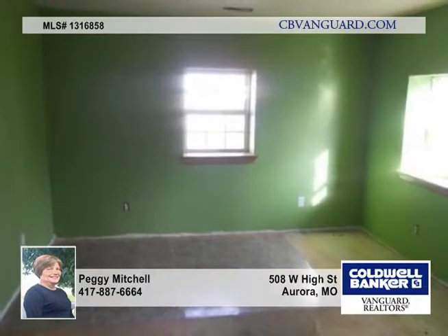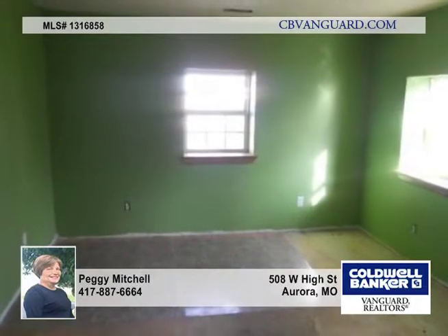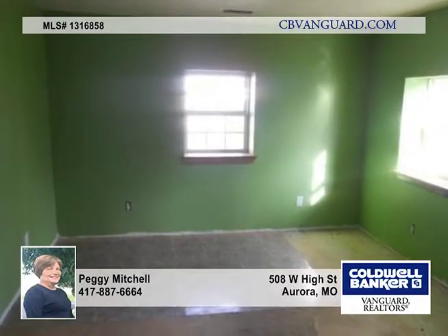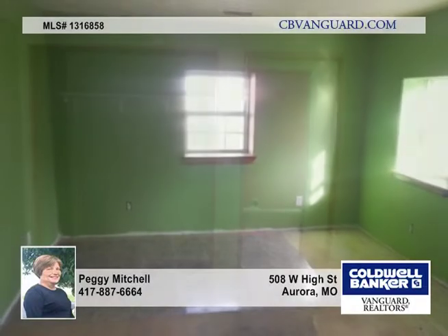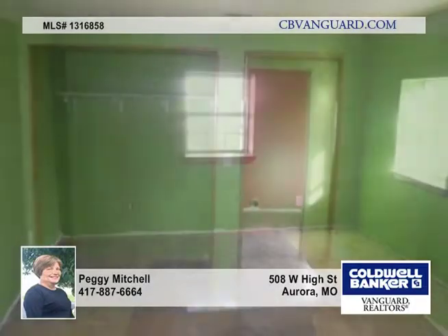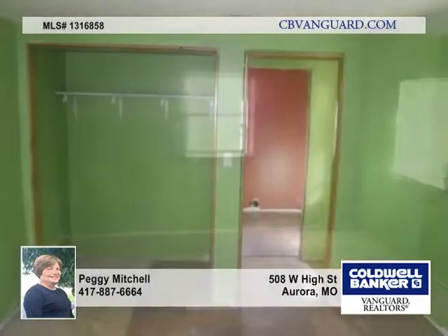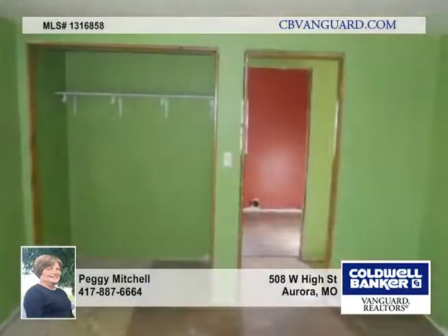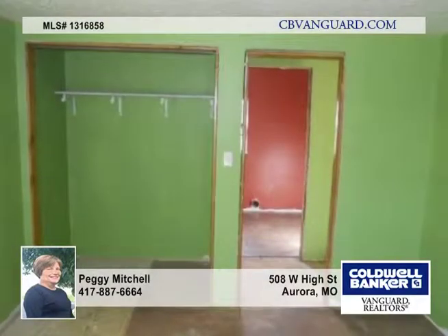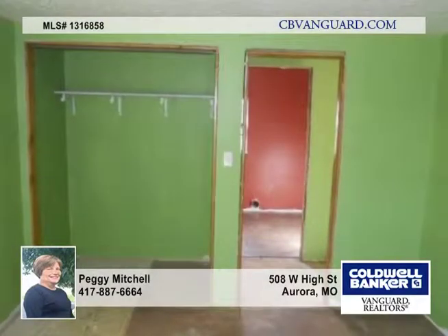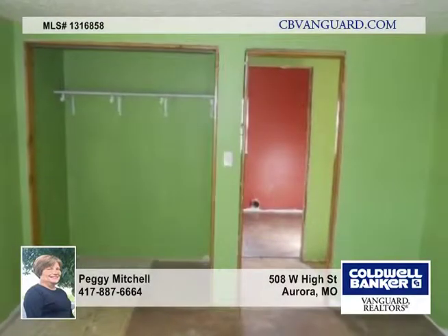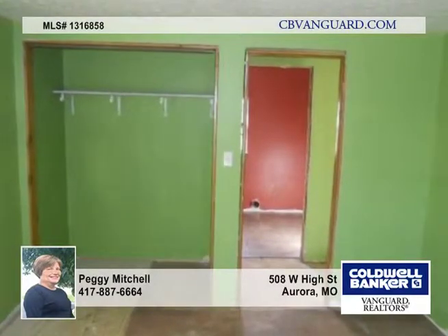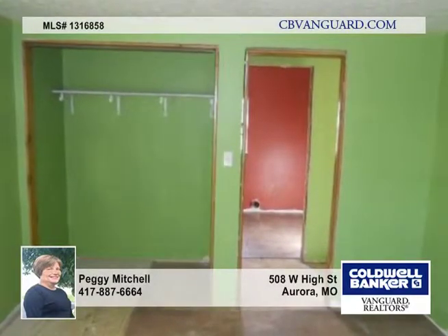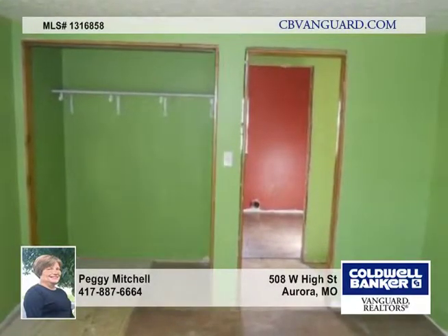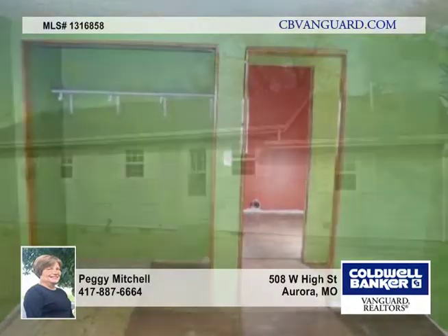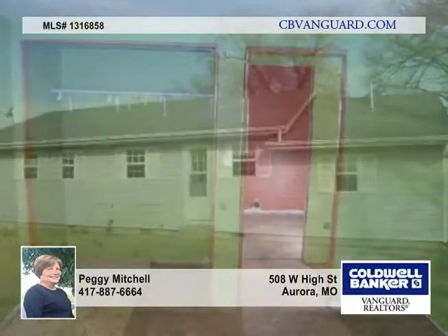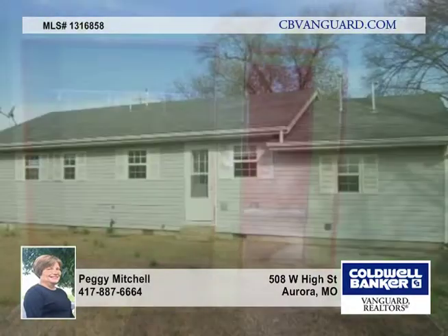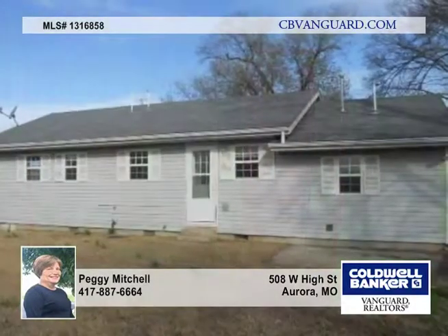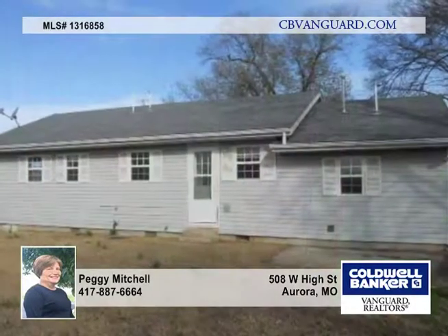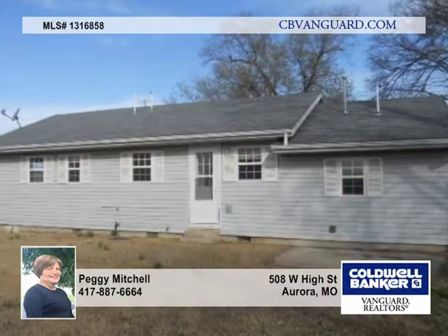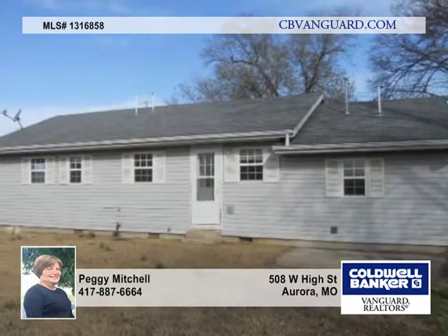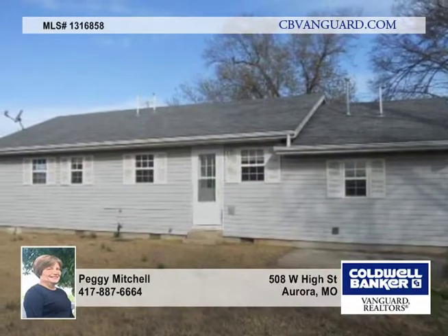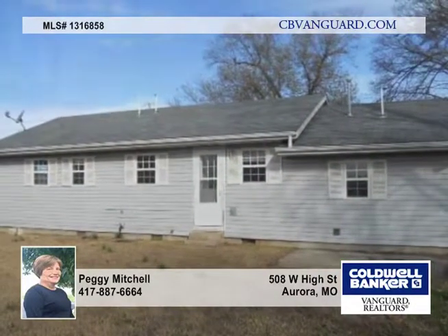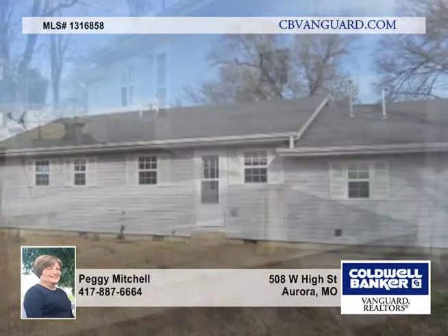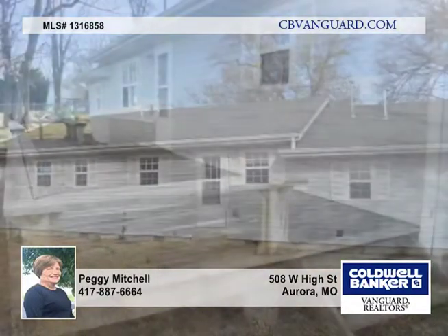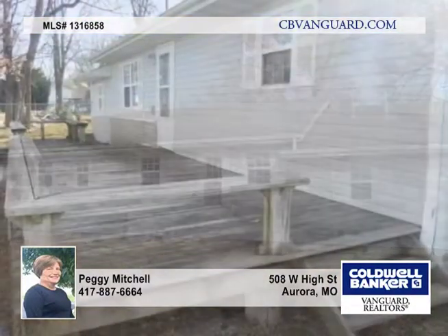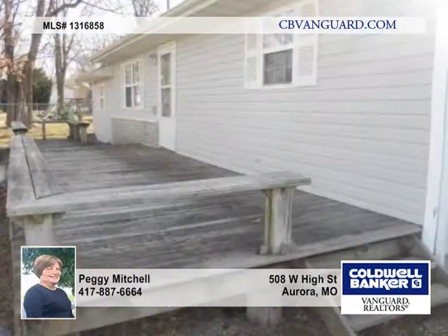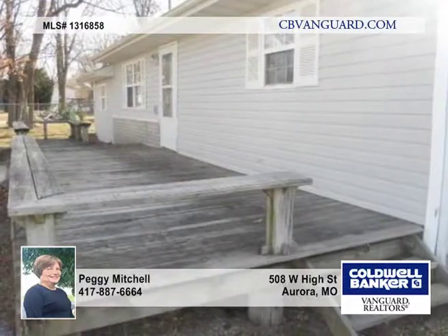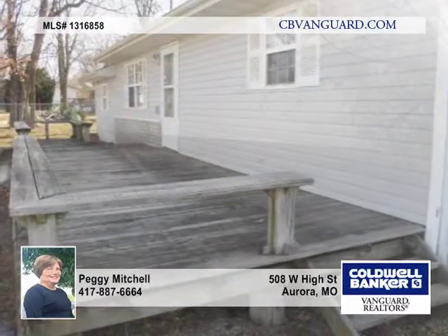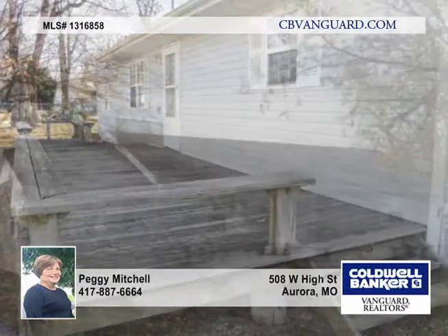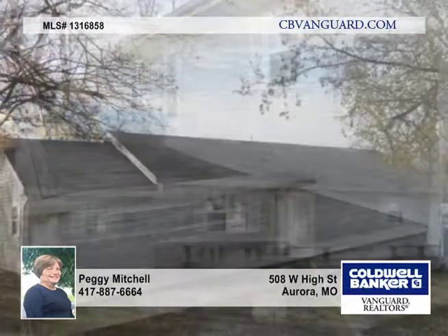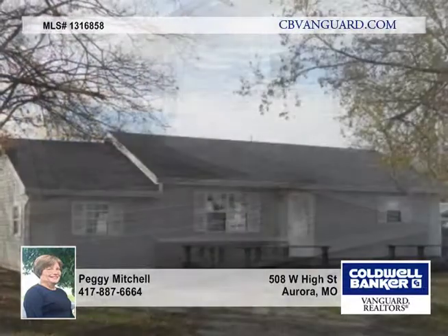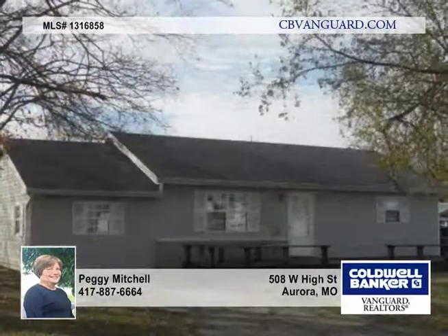The home is located in a small rural town on a blacktop road and has good access to the Center City Business District.